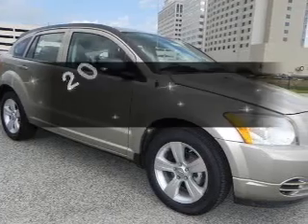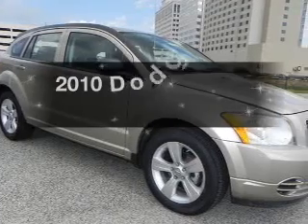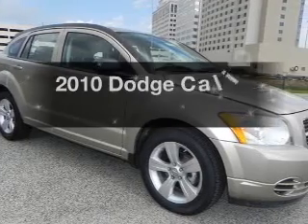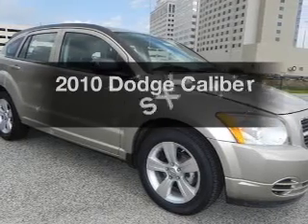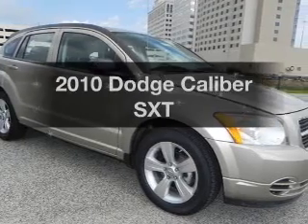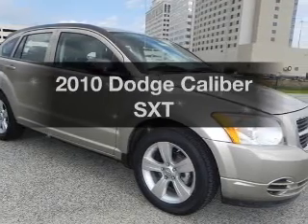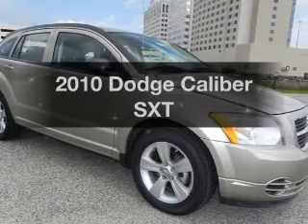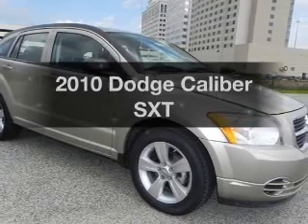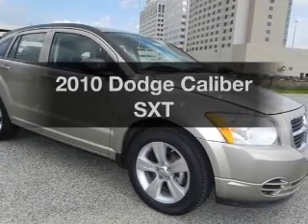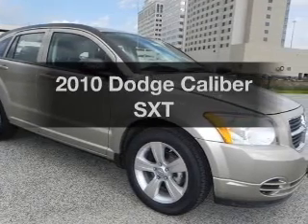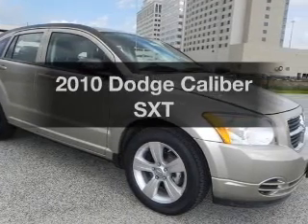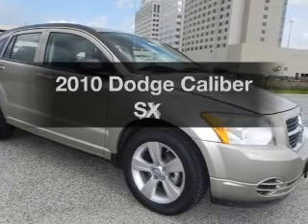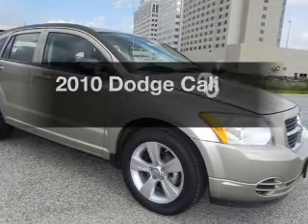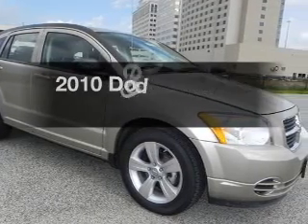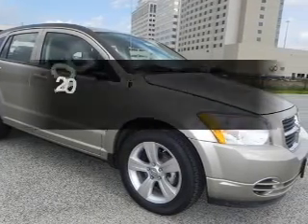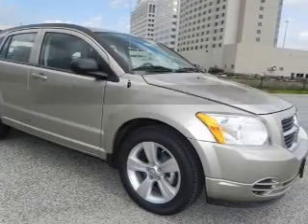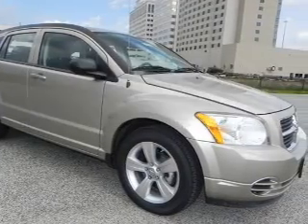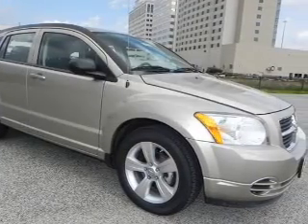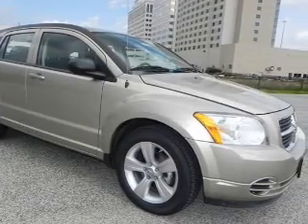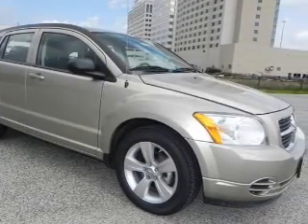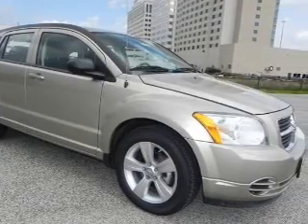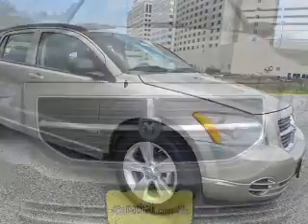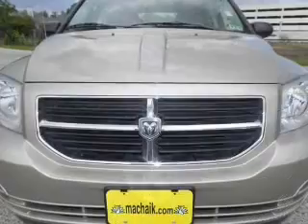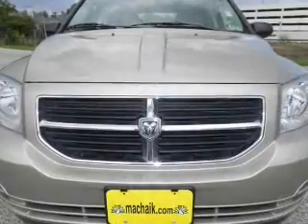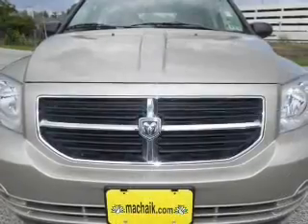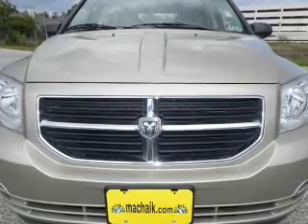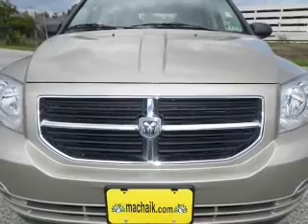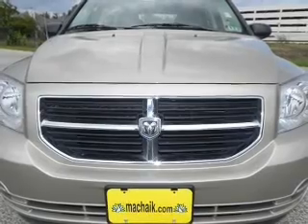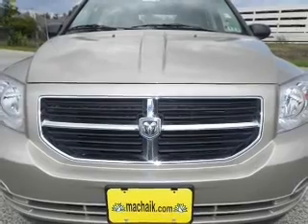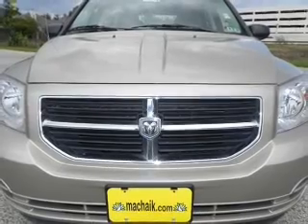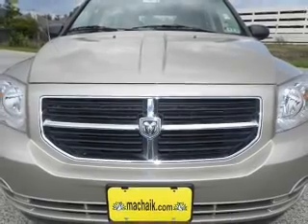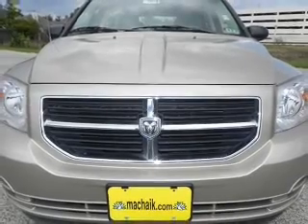Introducing the 2010 Dodge Caliber. Travel the roads in style and comfort in this great vehicle.